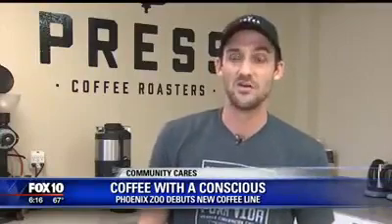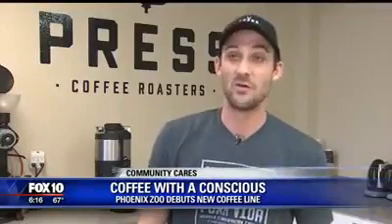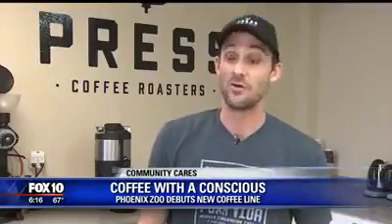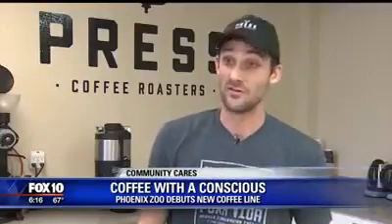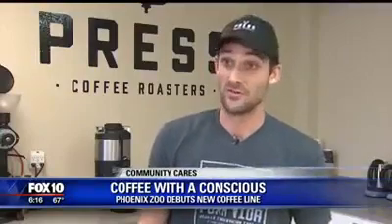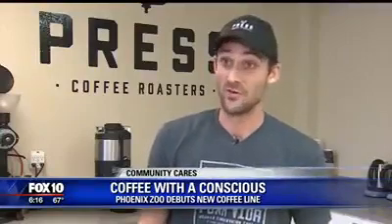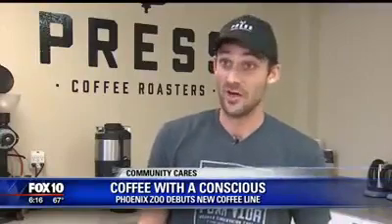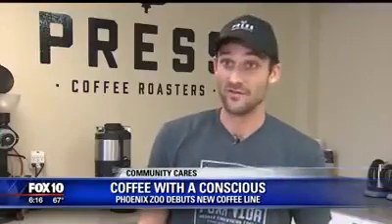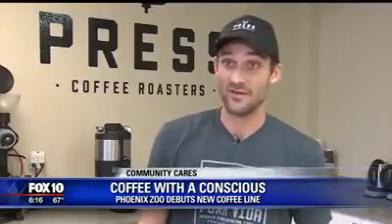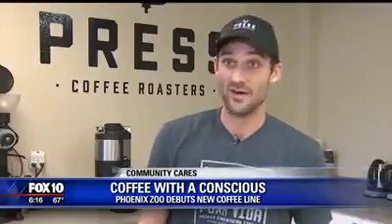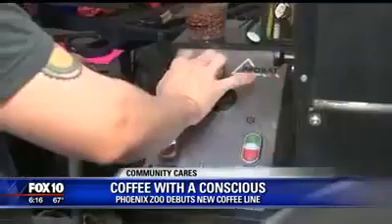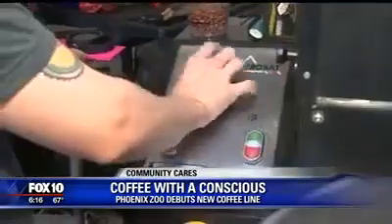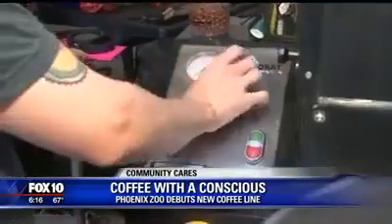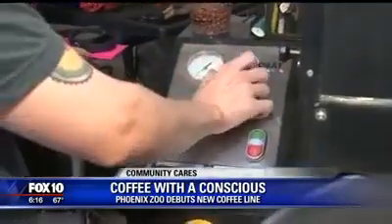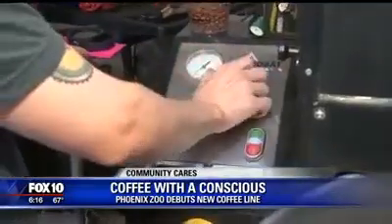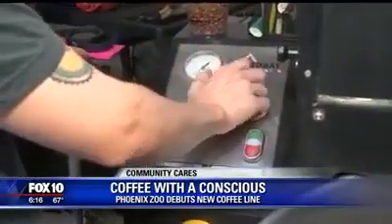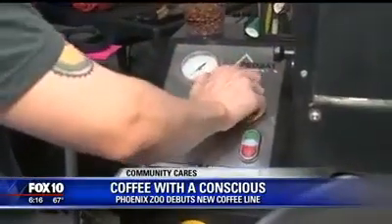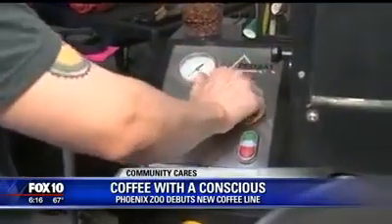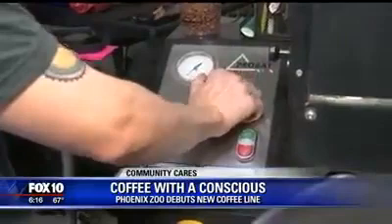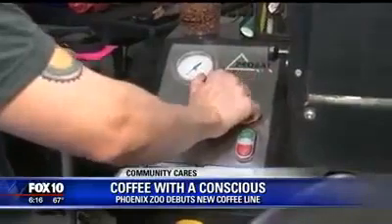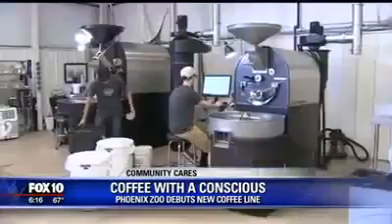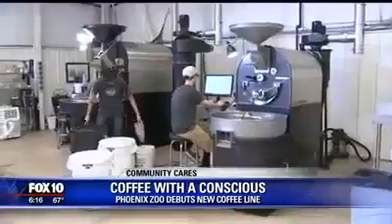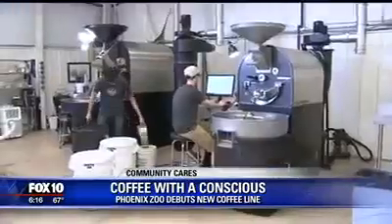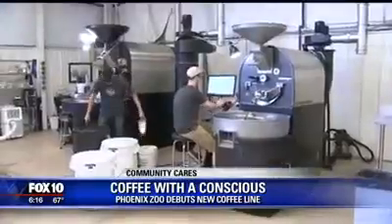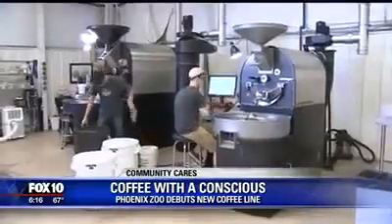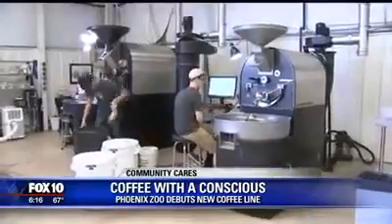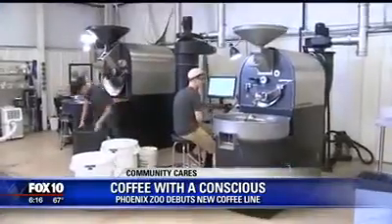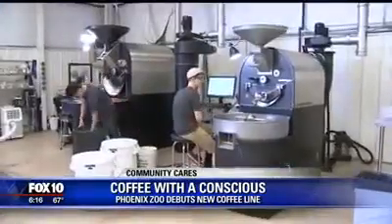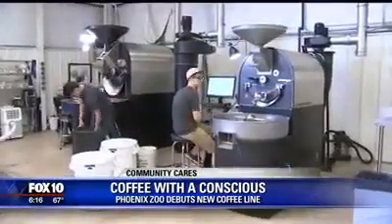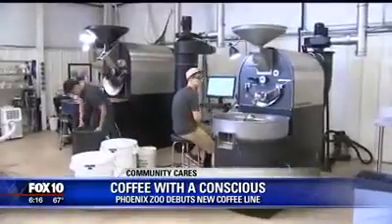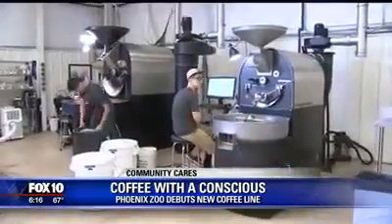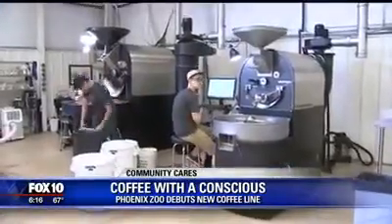Press Coffee's Alex Mason says Pura Vida is the first effort of the Jaguar Conservation Coffee Project.